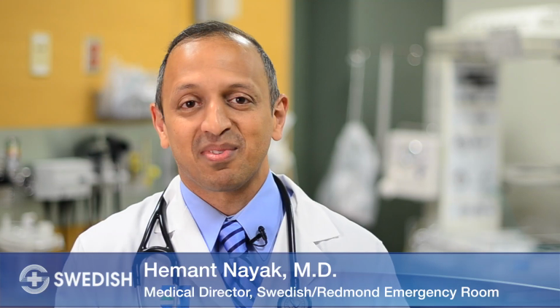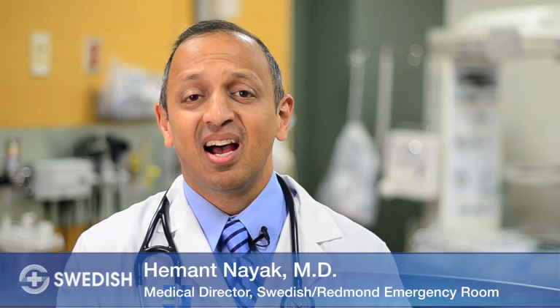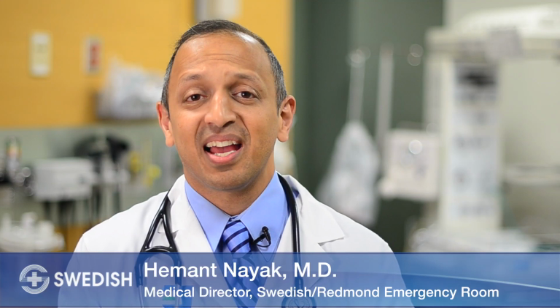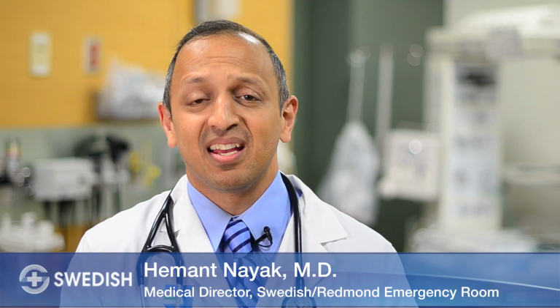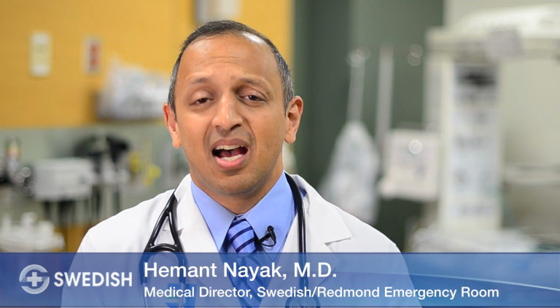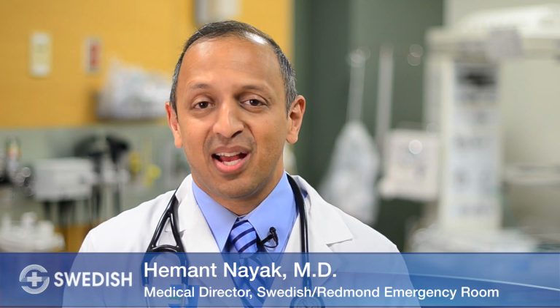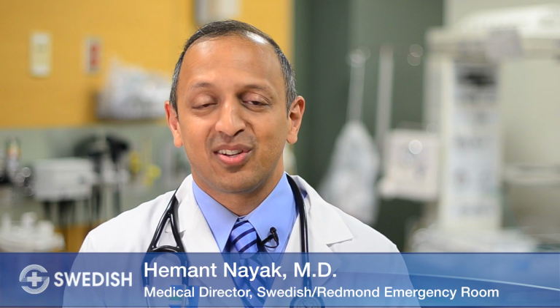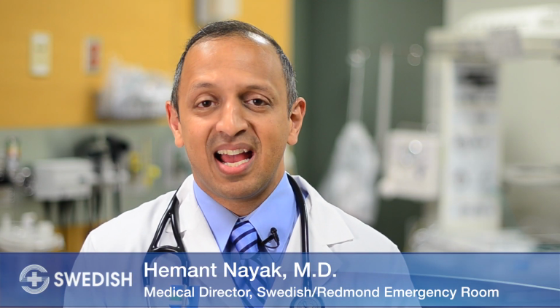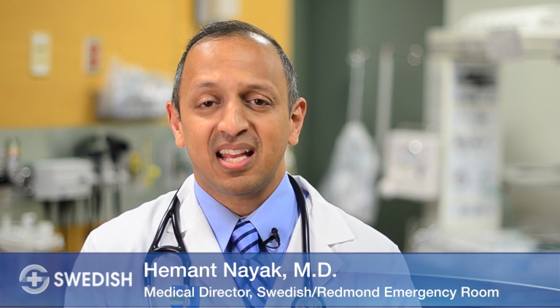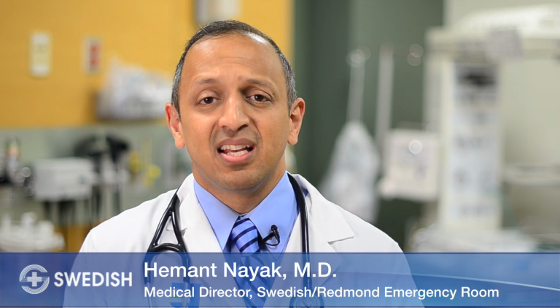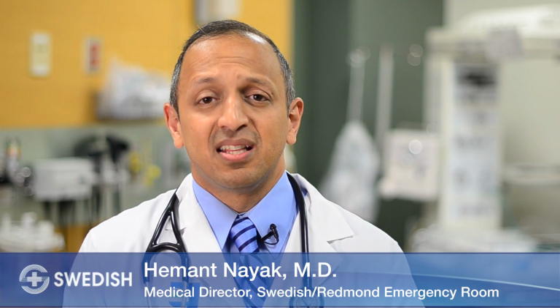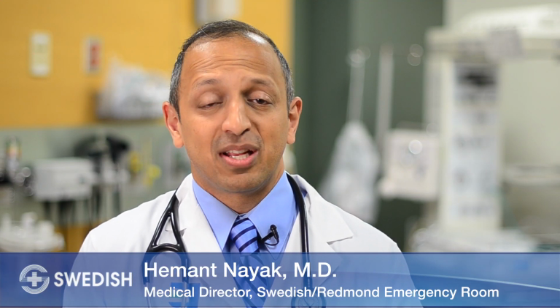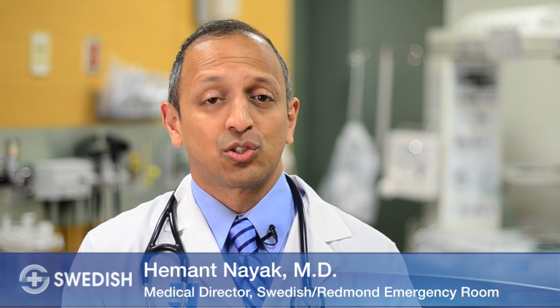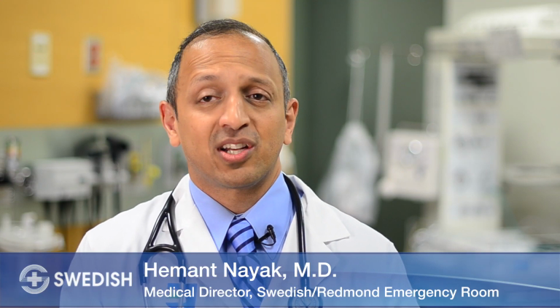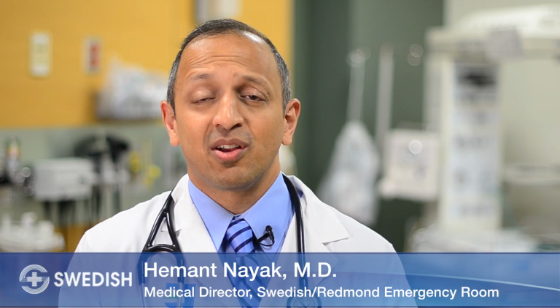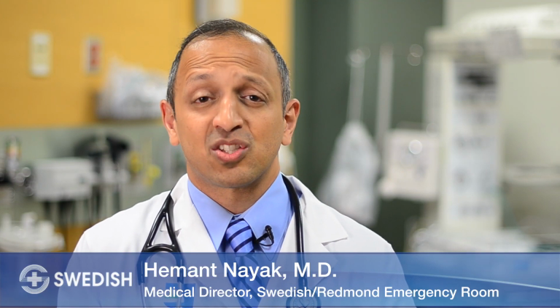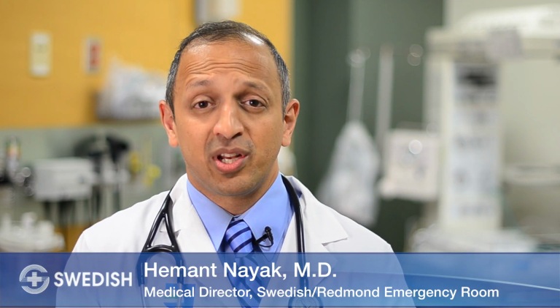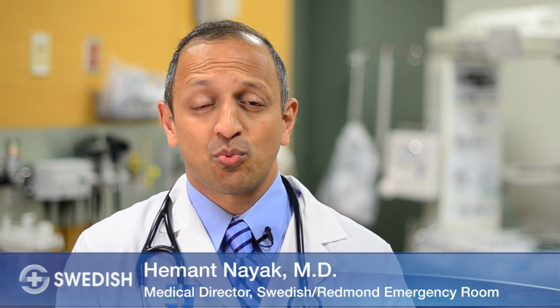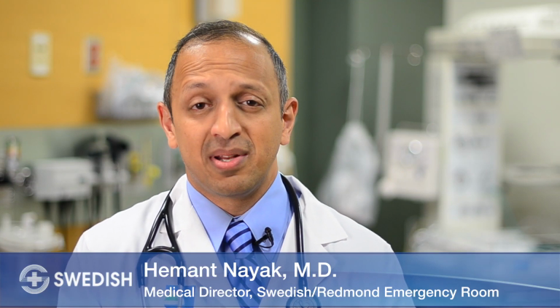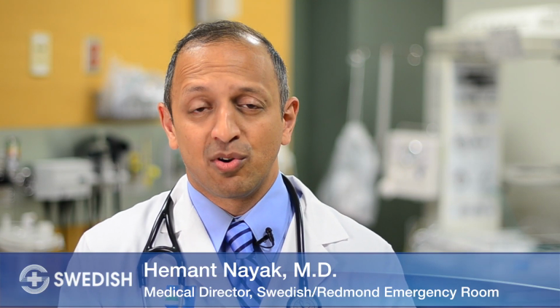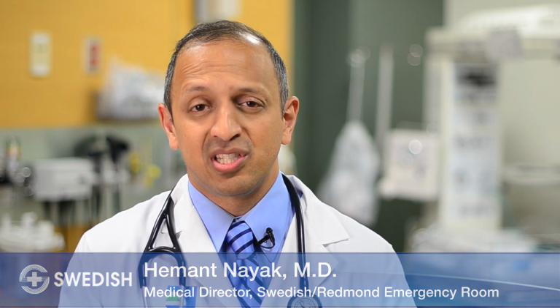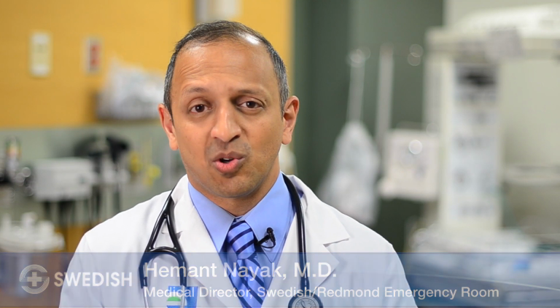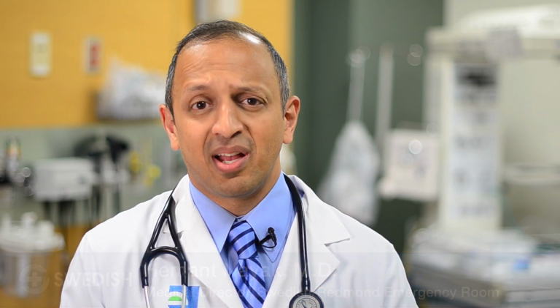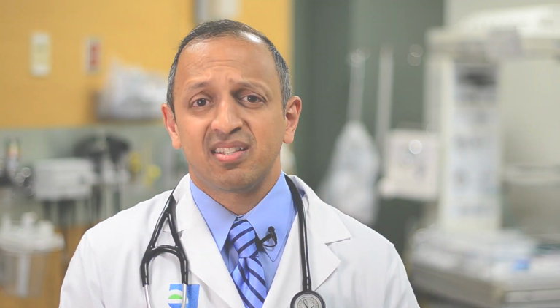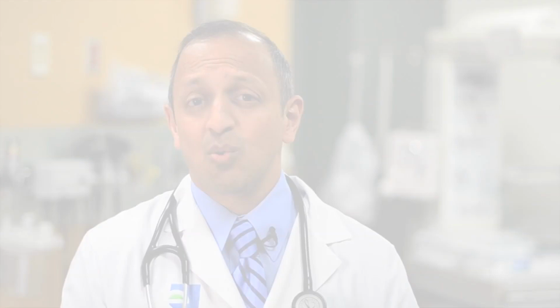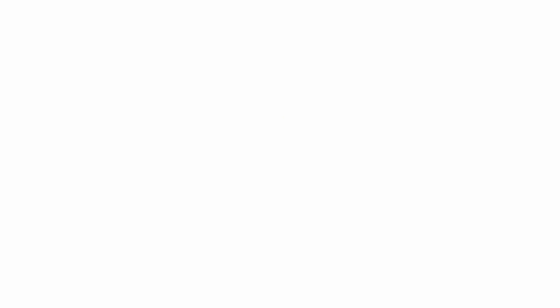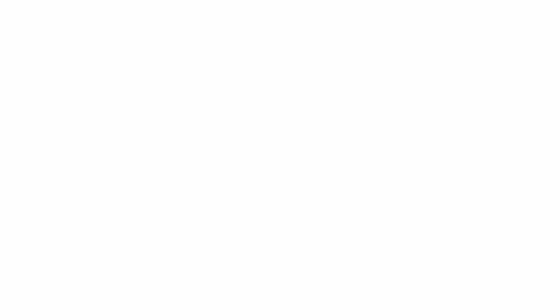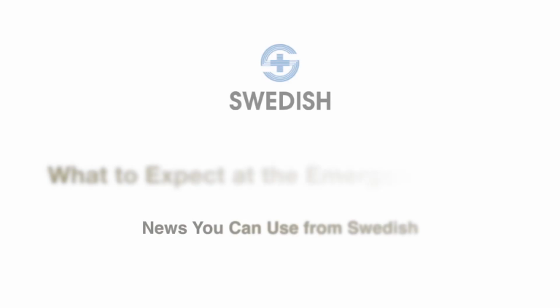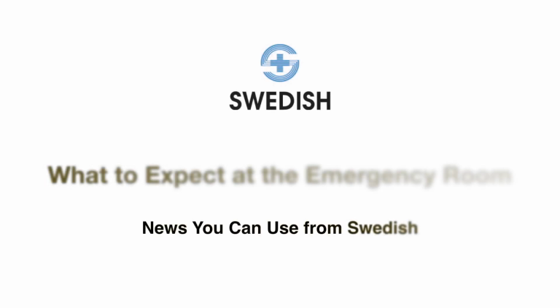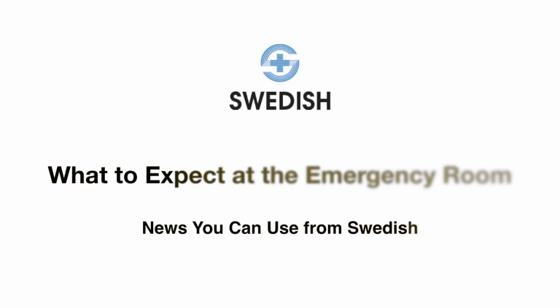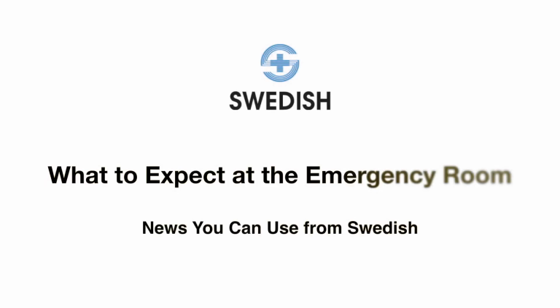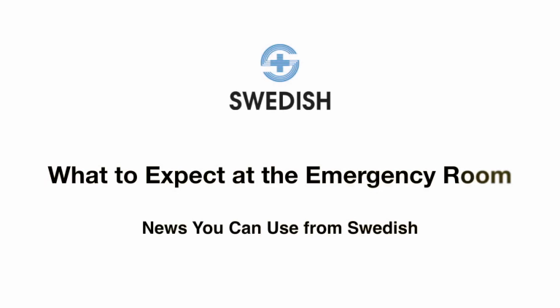Hi, I'm Dr. Nayak, the medical director here at the Swedish Redmond Emergency Room, and today you're watching Swedish News You Can Use.